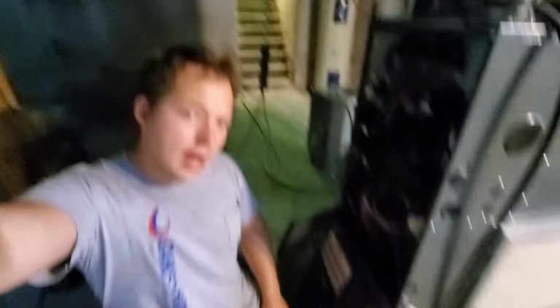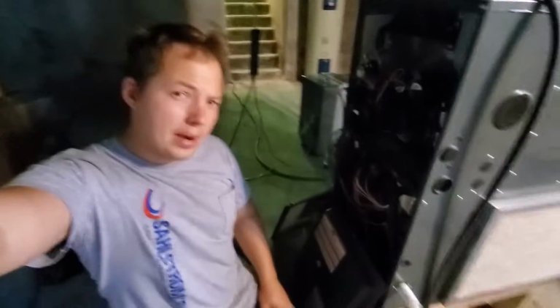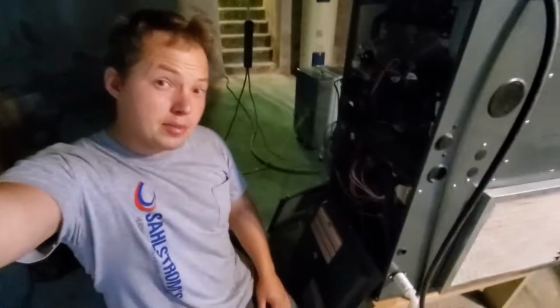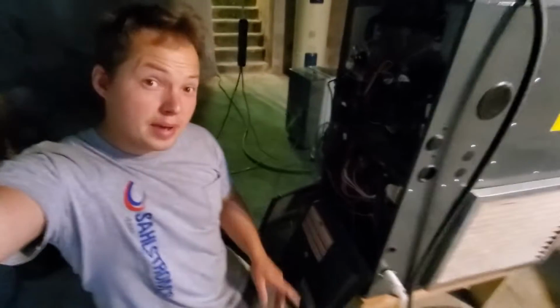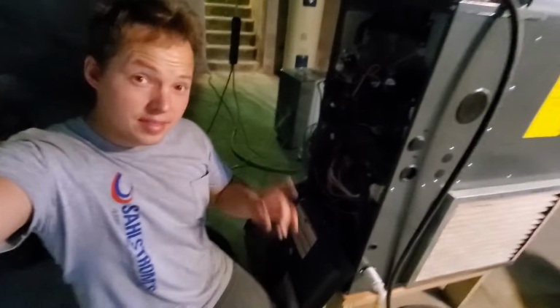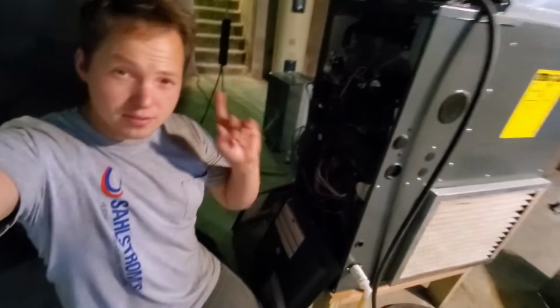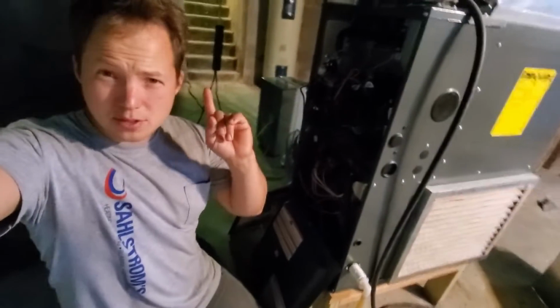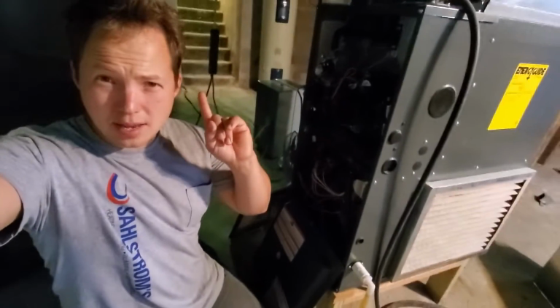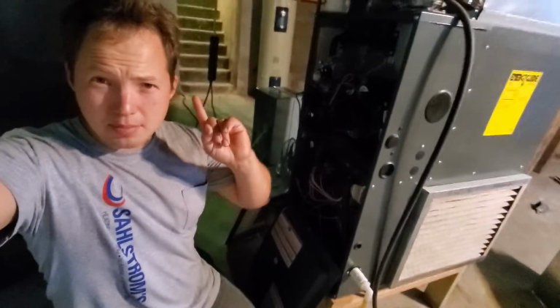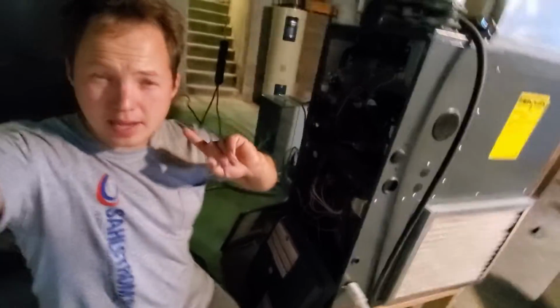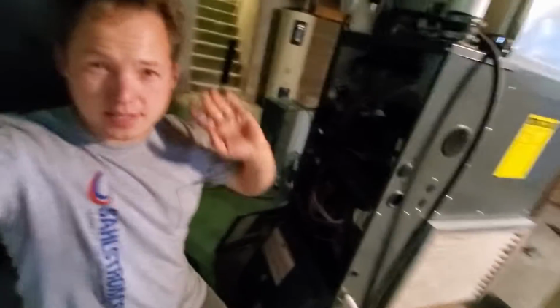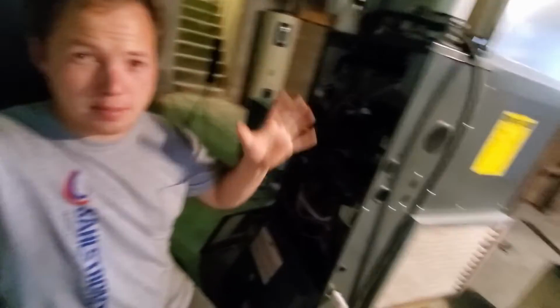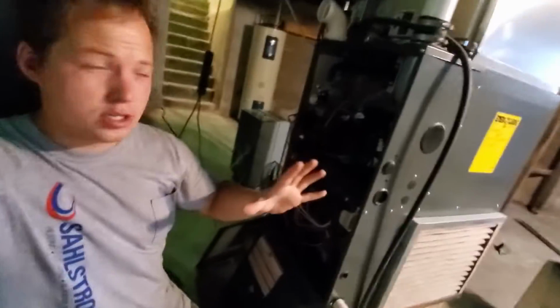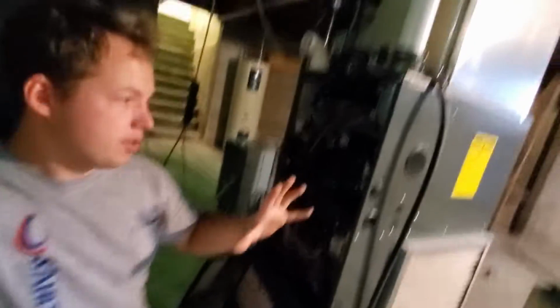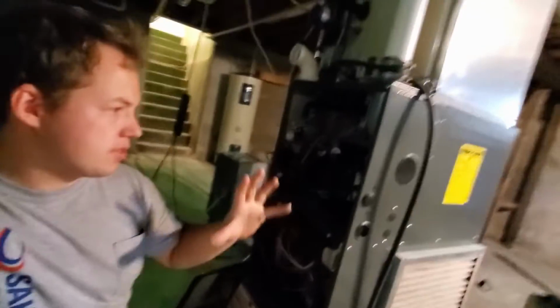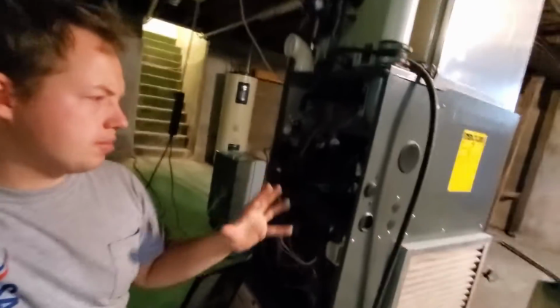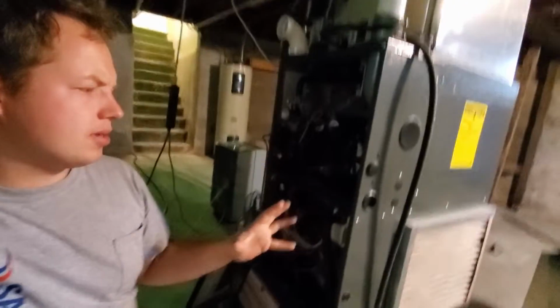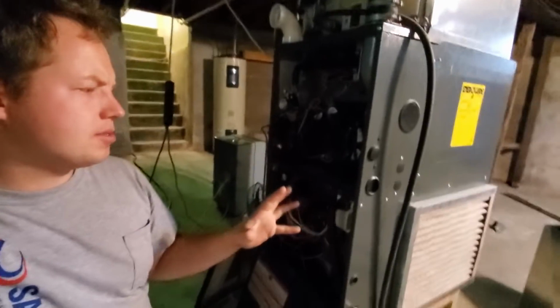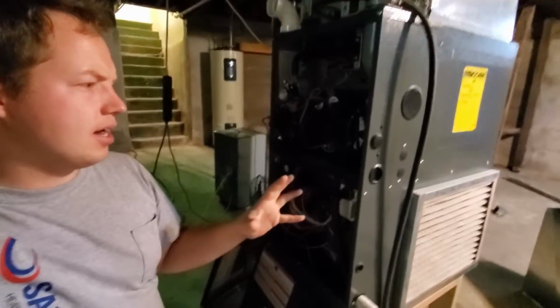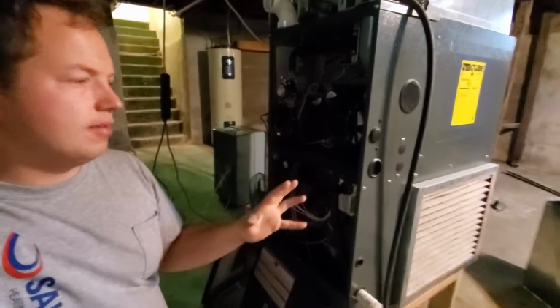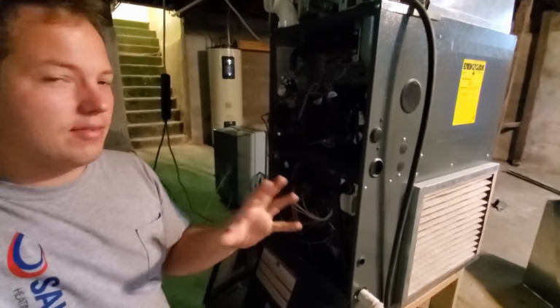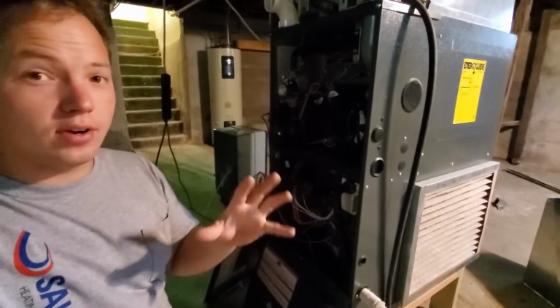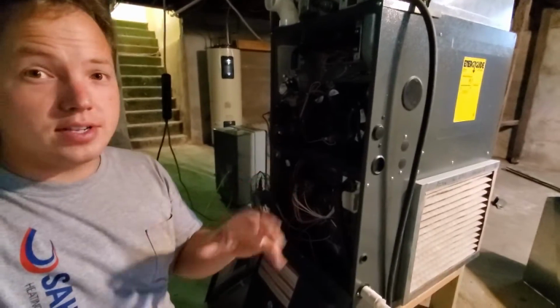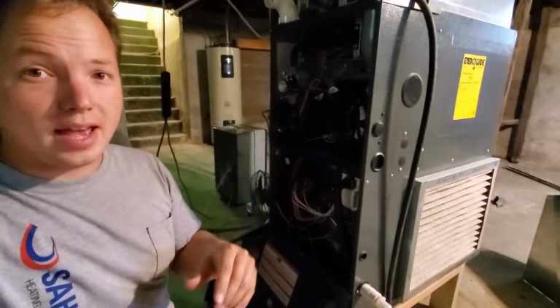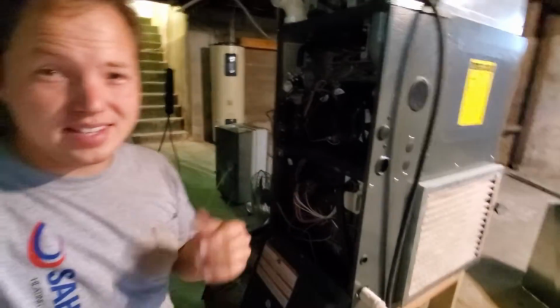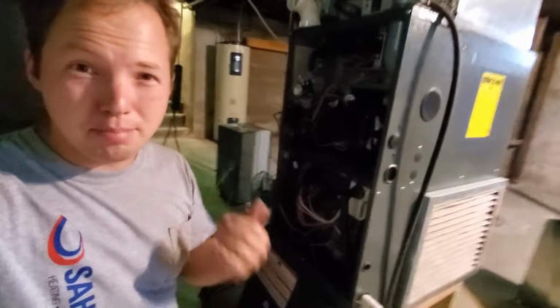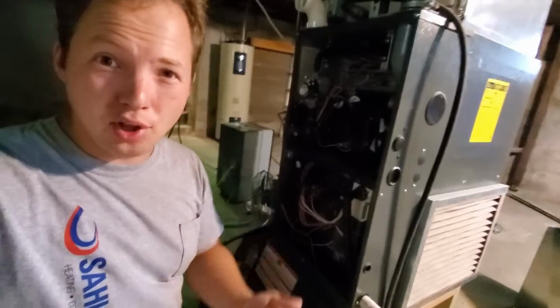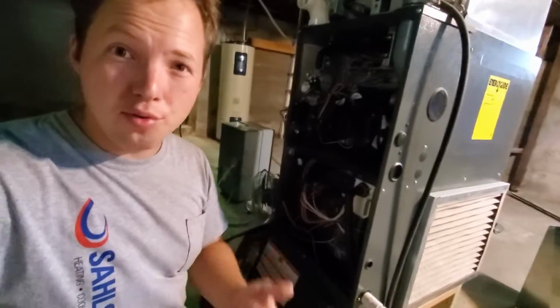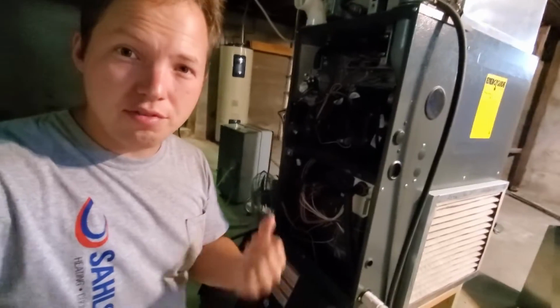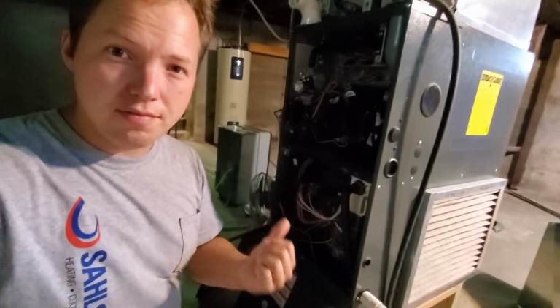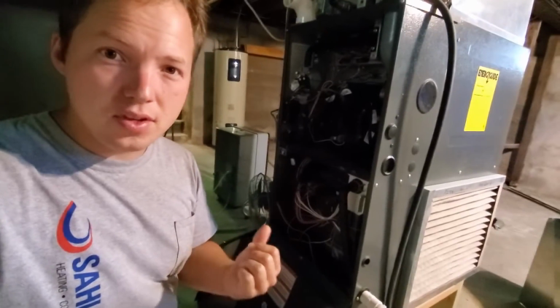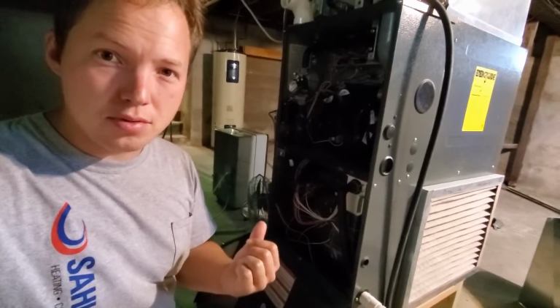Hey, my name is Ben. Thanks for stopping by. Today I'm going to show you the symptoms of a furnace that has a blown fuse.